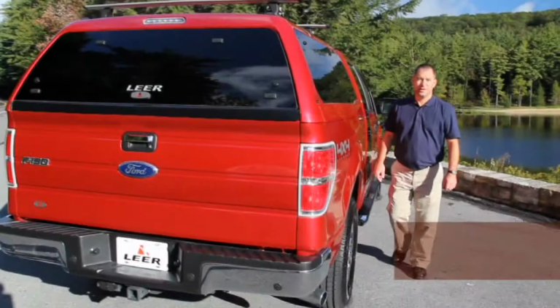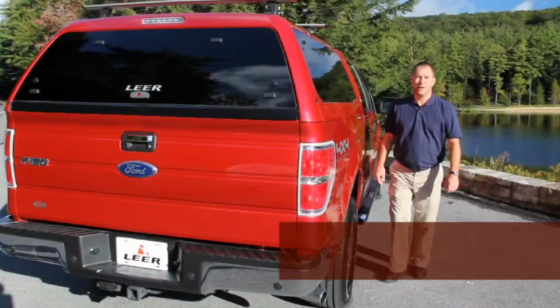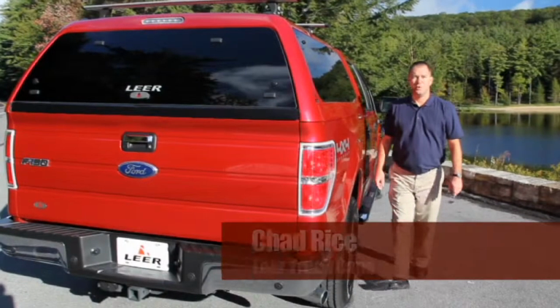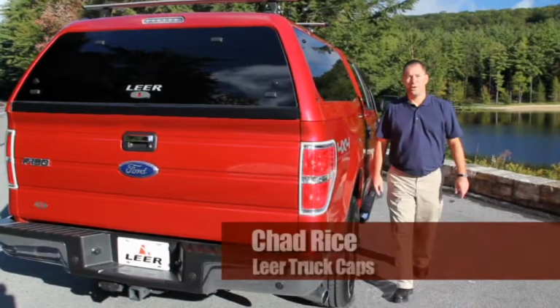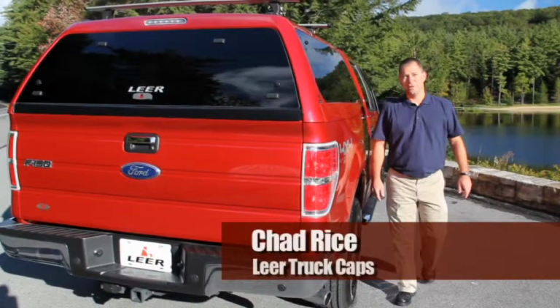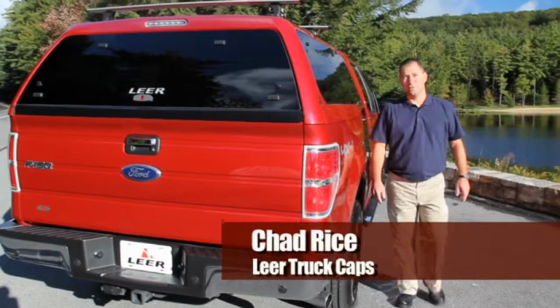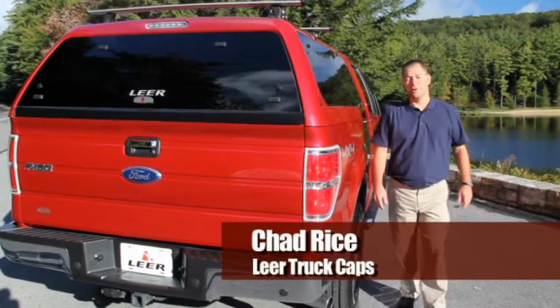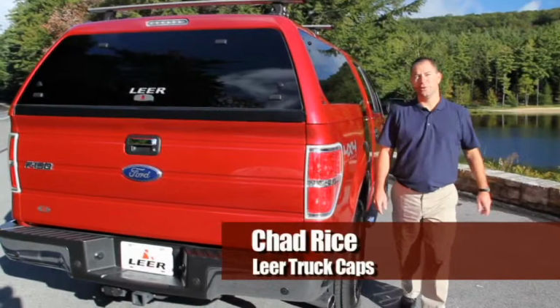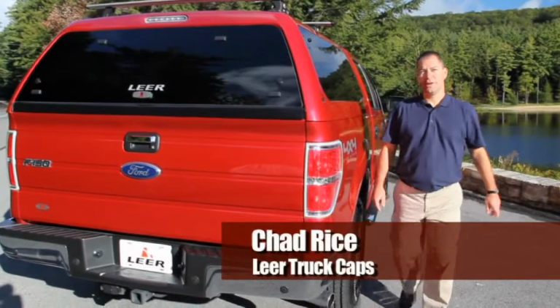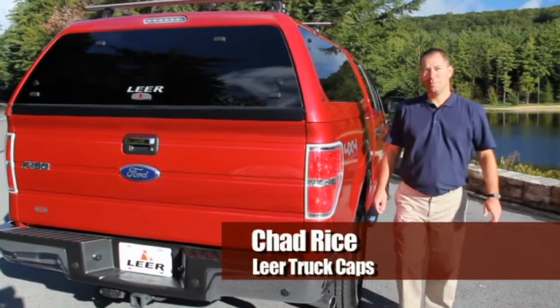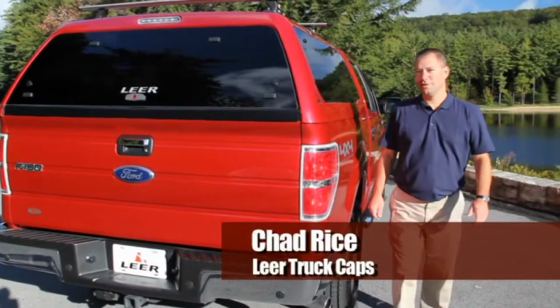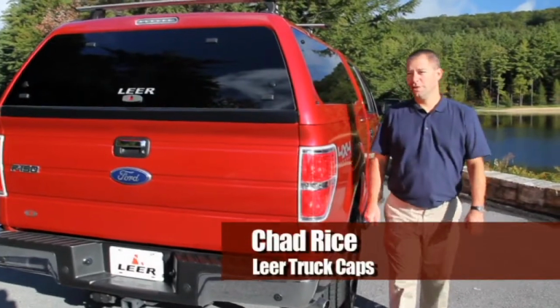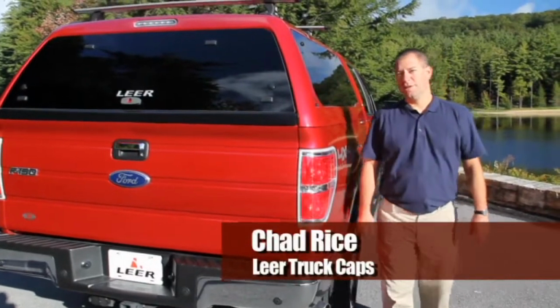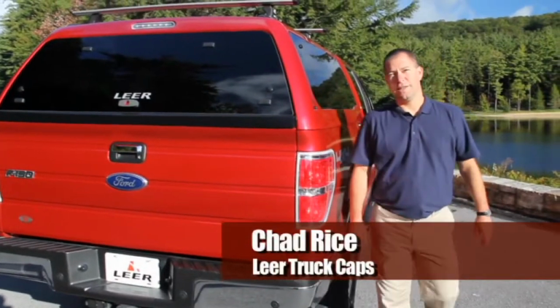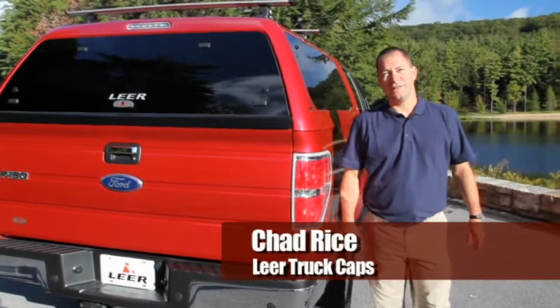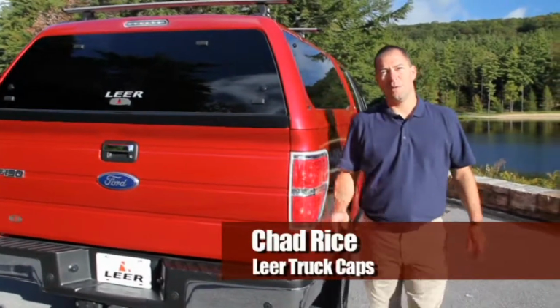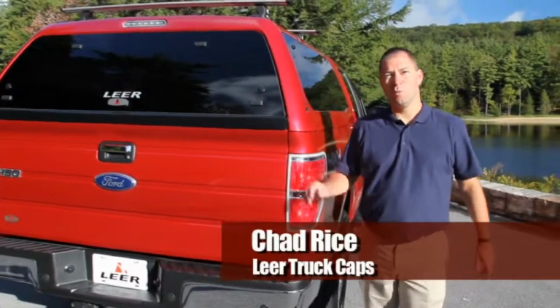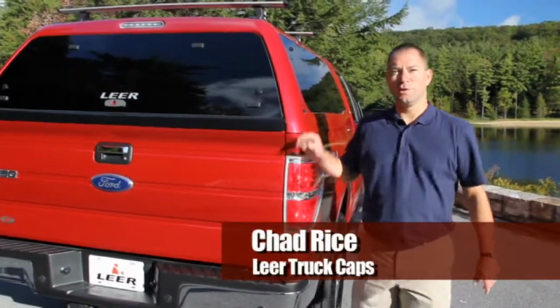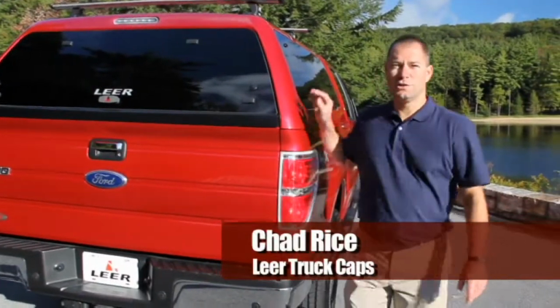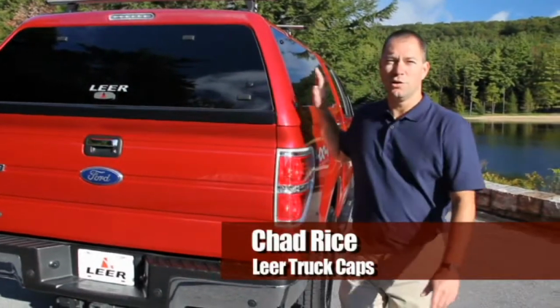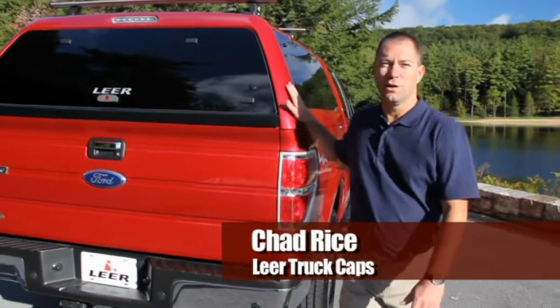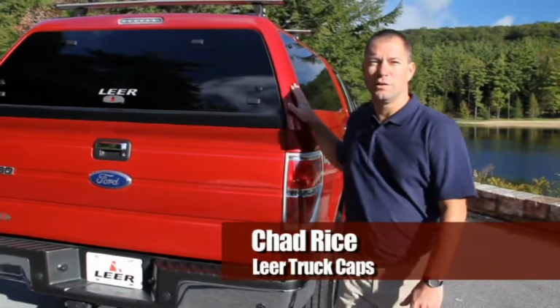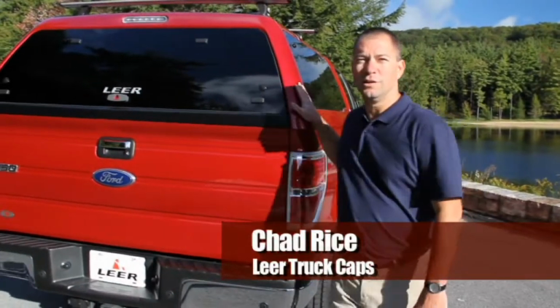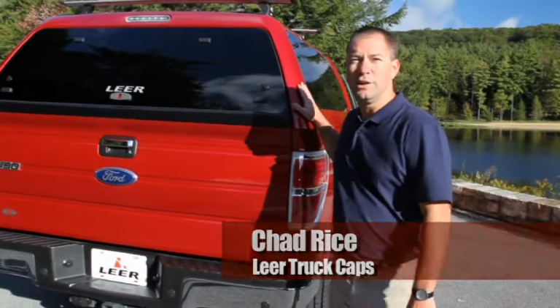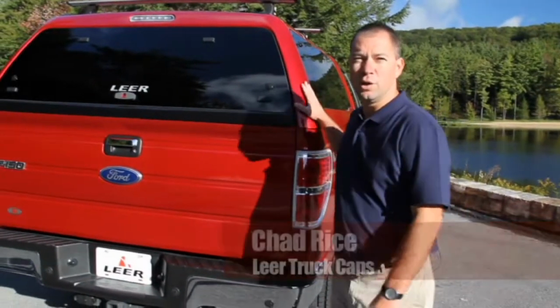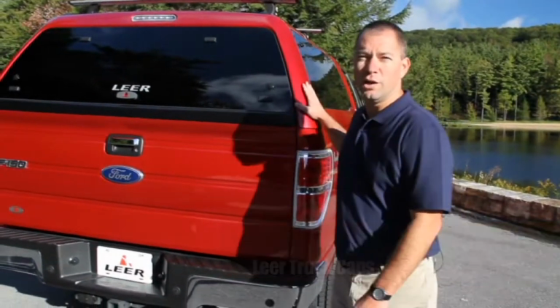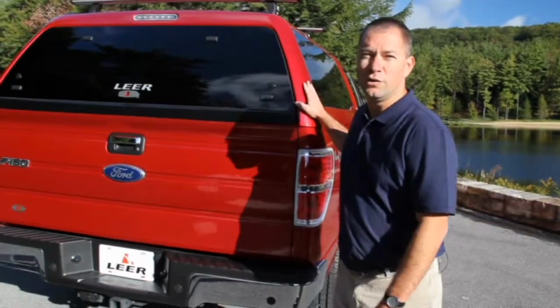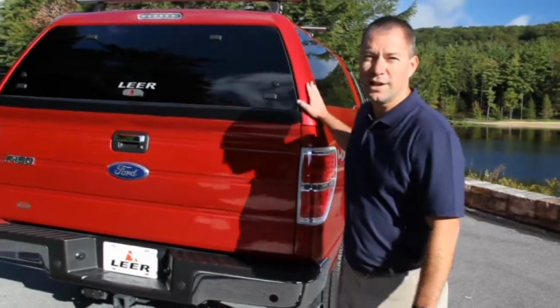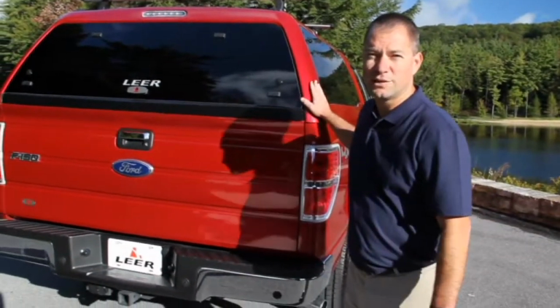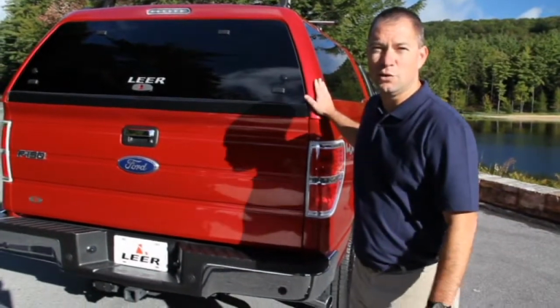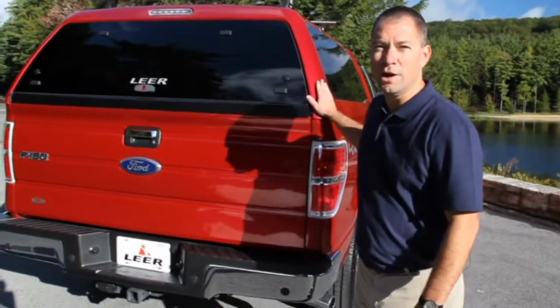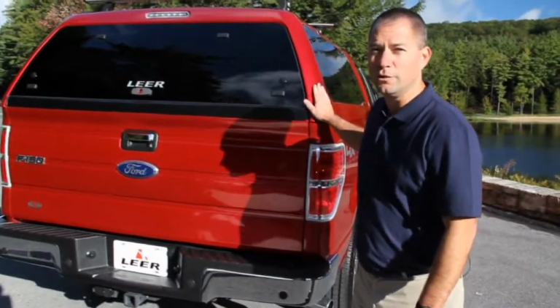Hi, I'm Chad Rice with Lear Truck Caps. I'd like to take a moment to show you our Lear 100 XQ model.